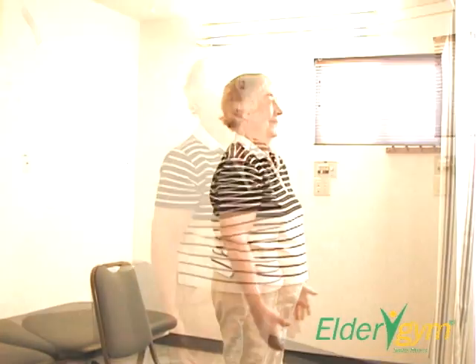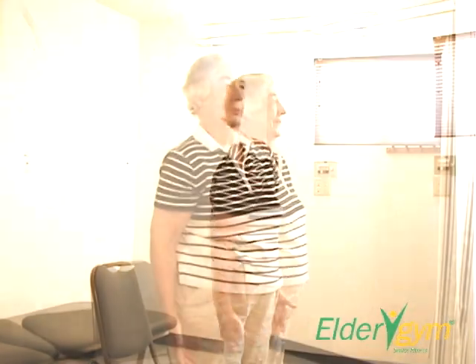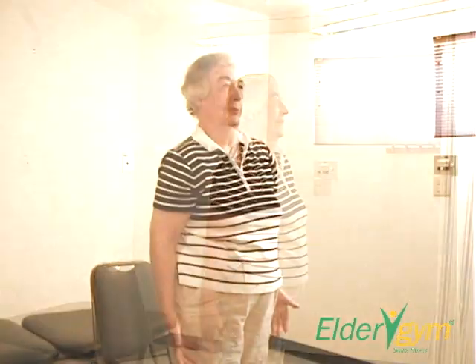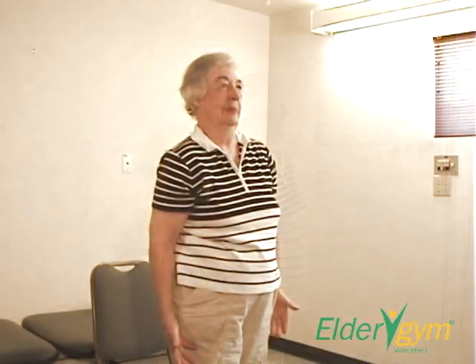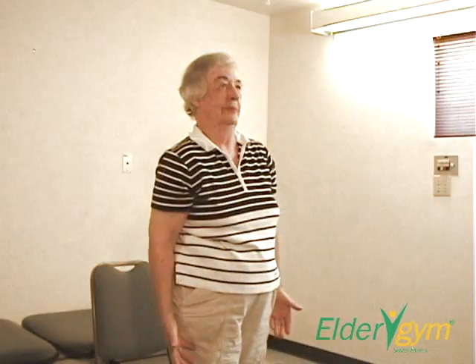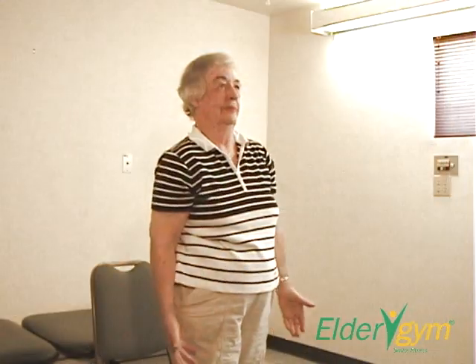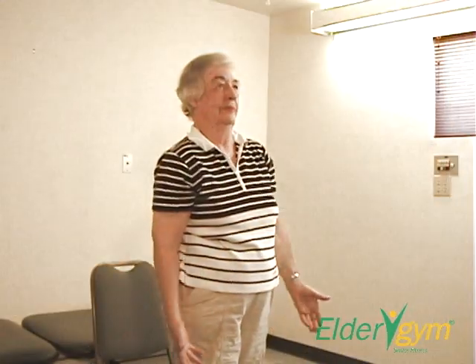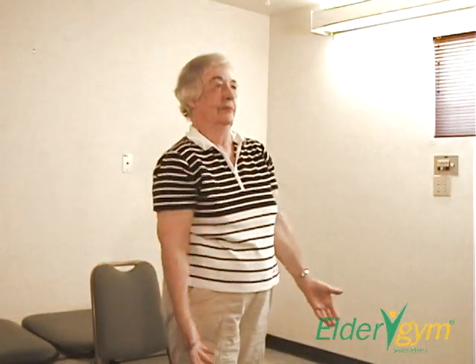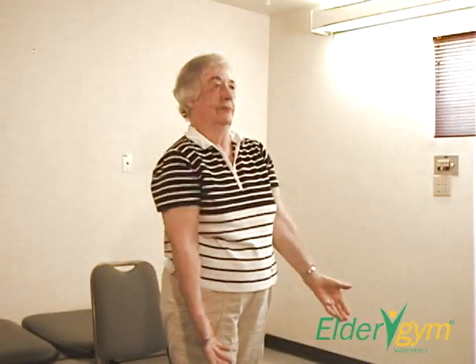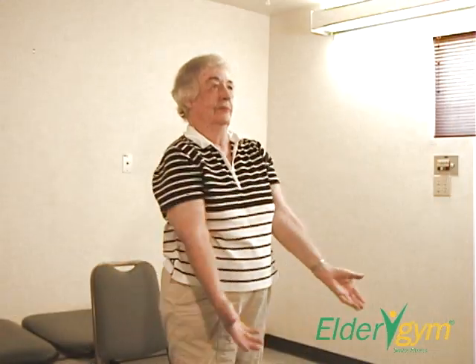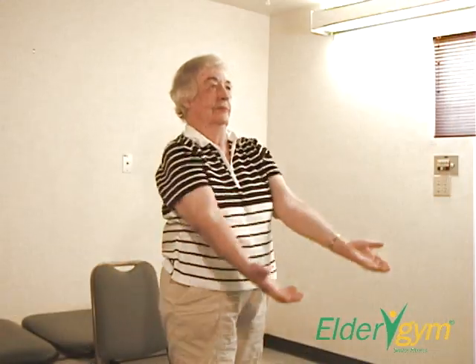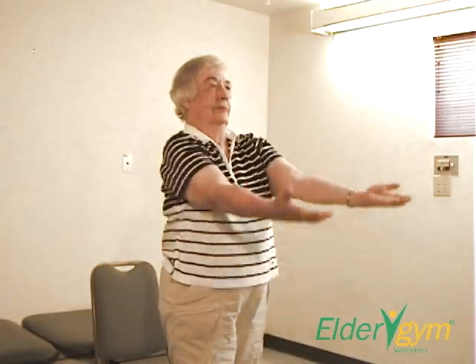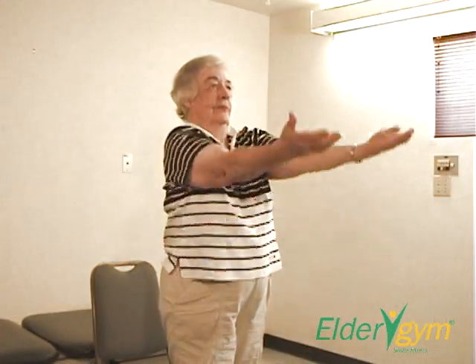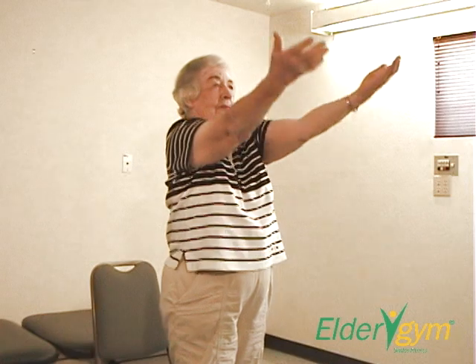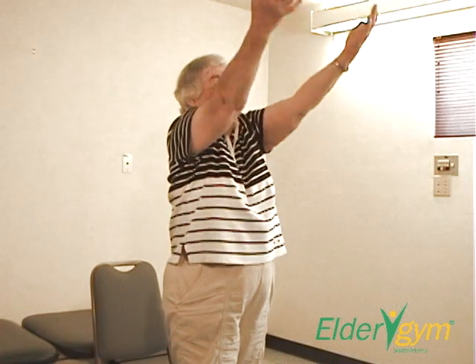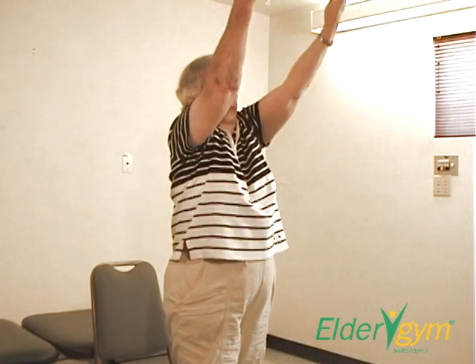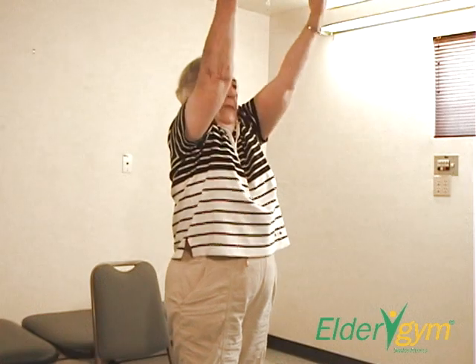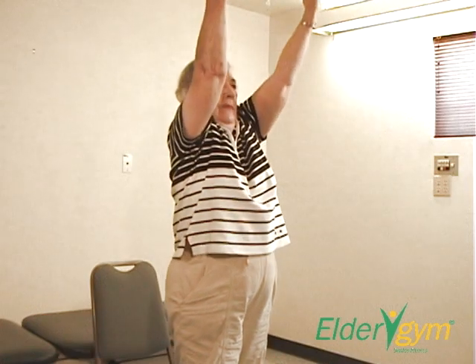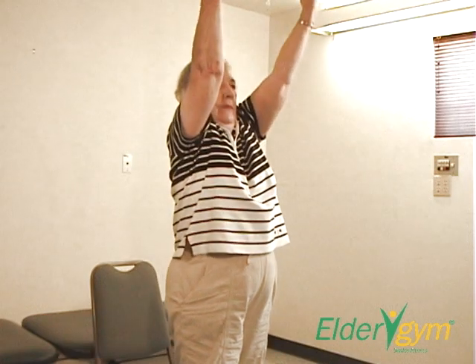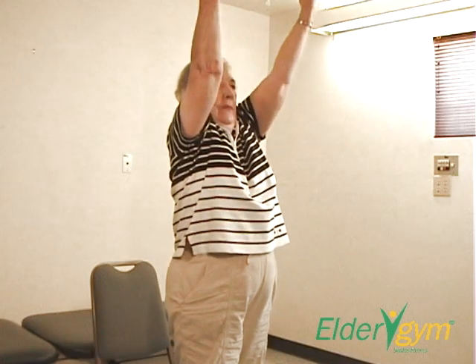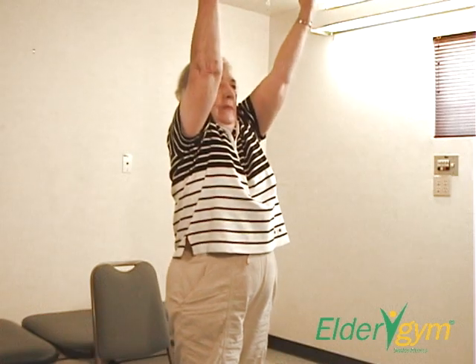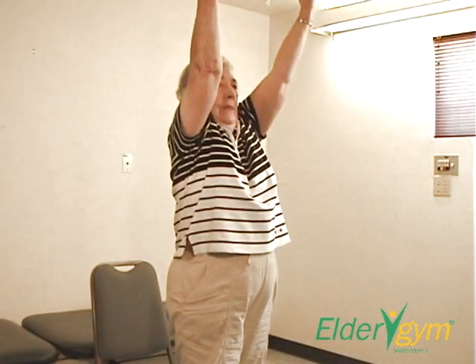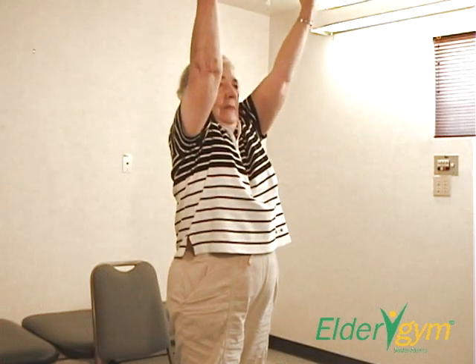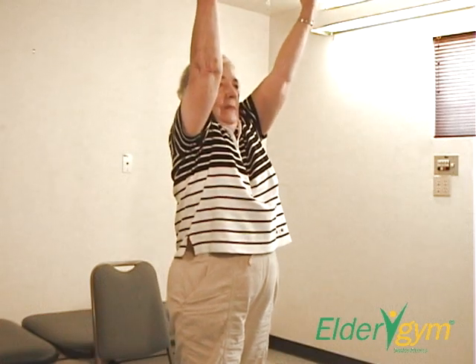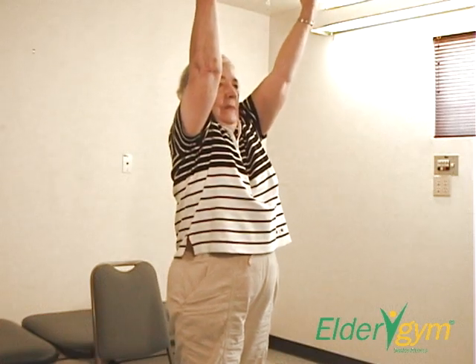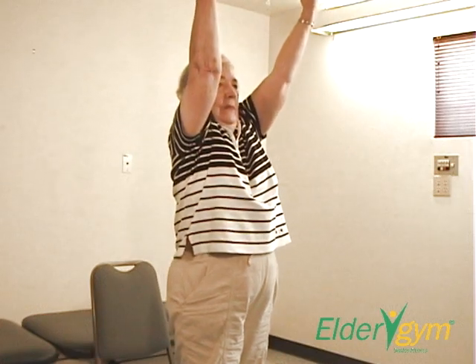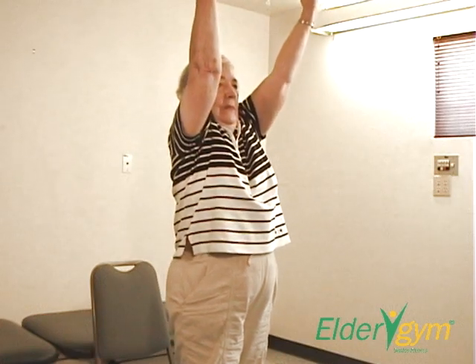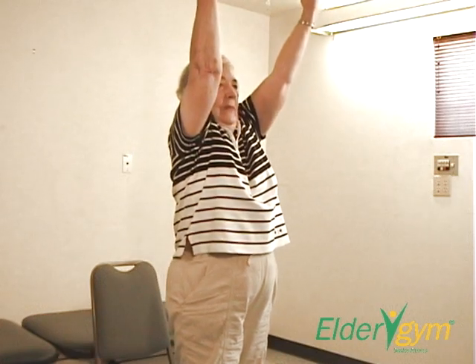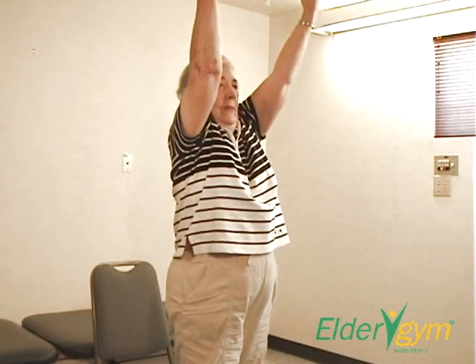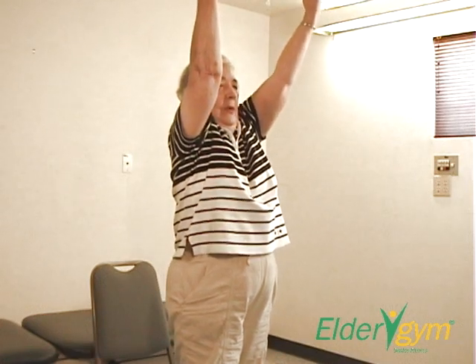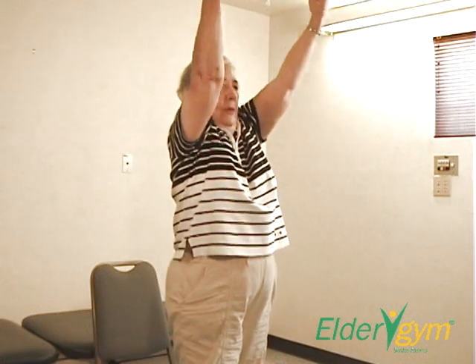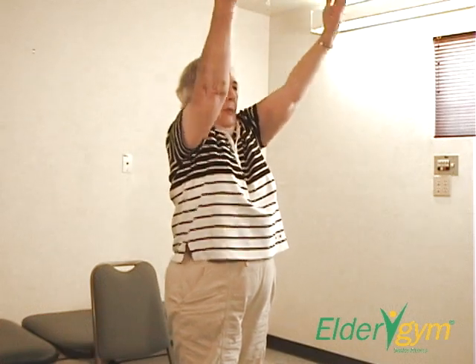Every time you reach, try a little harder to raise your hands toward the ceiling.